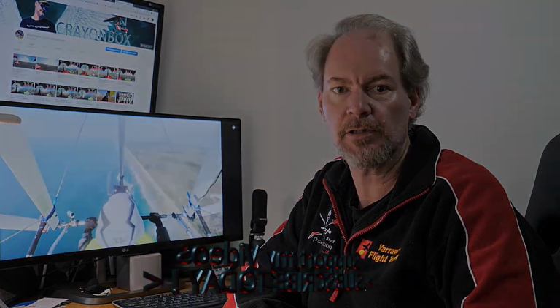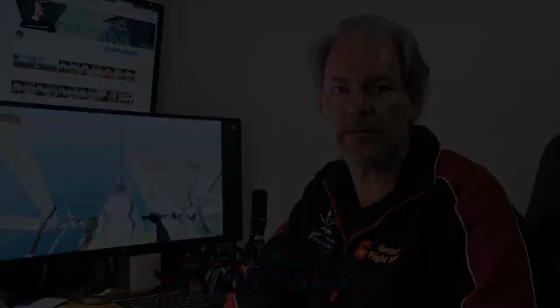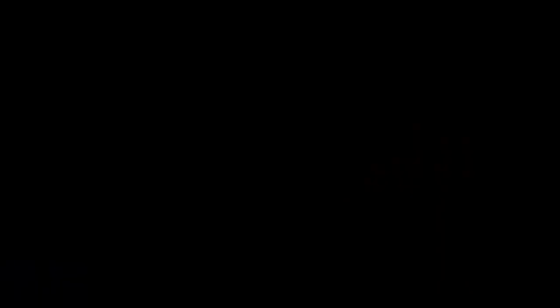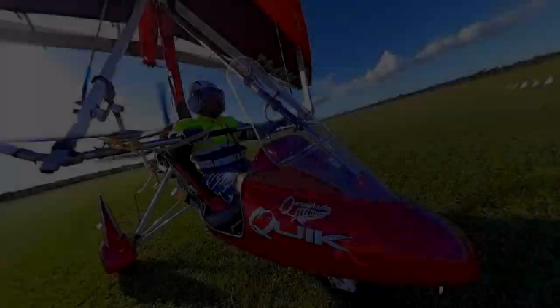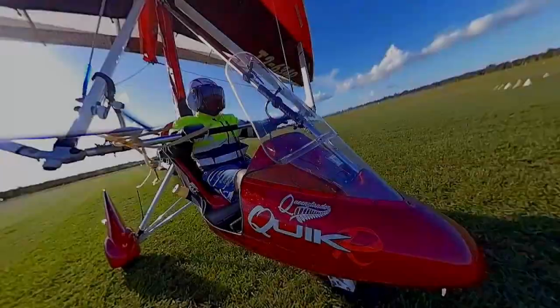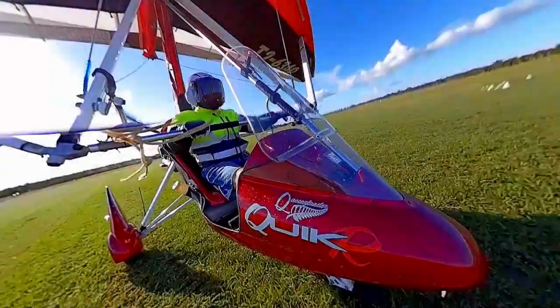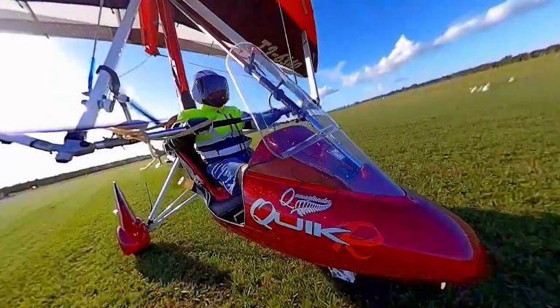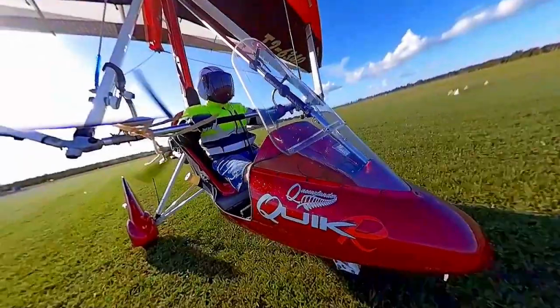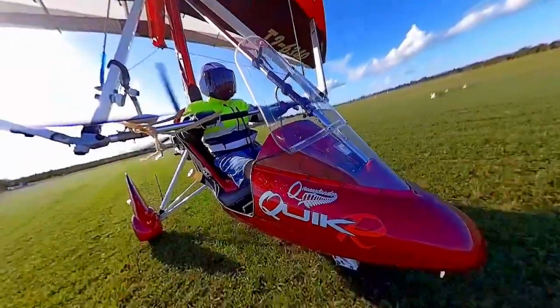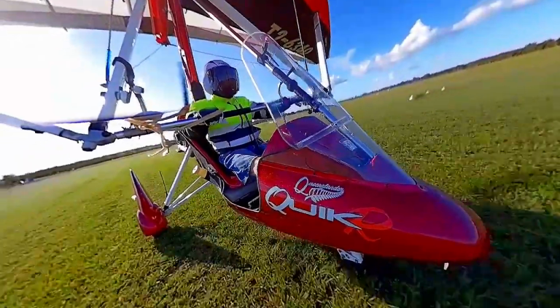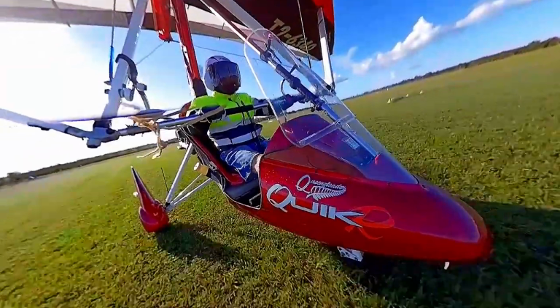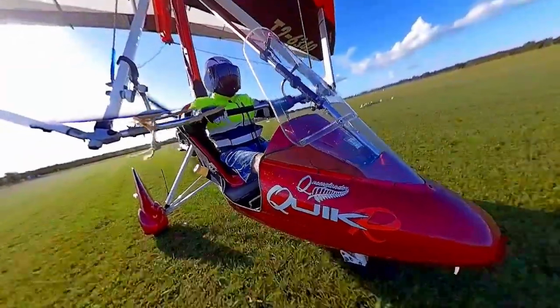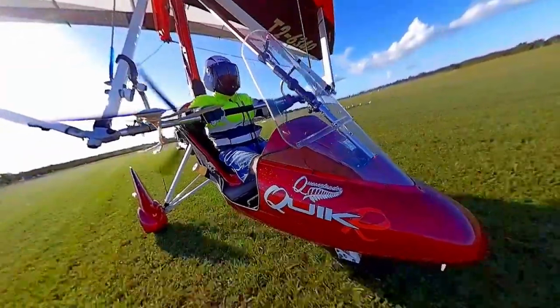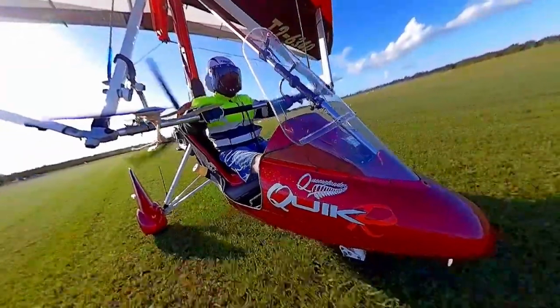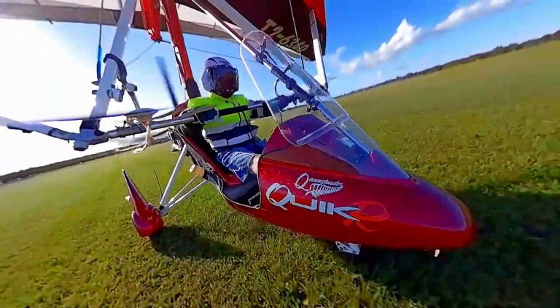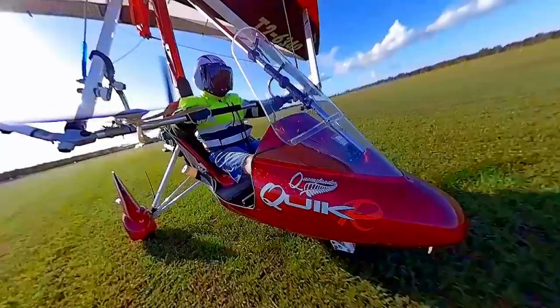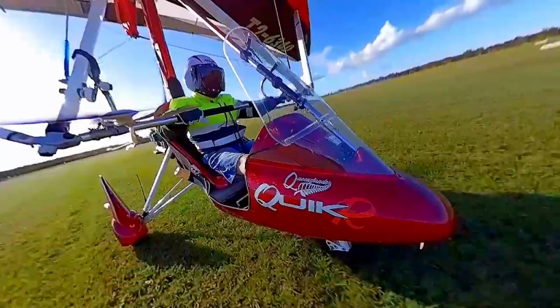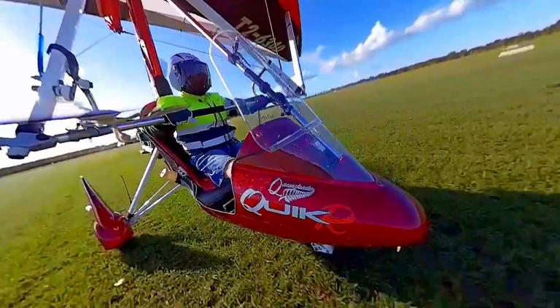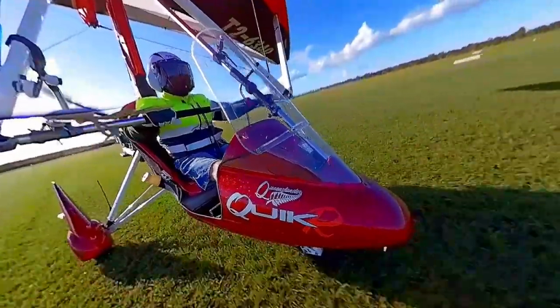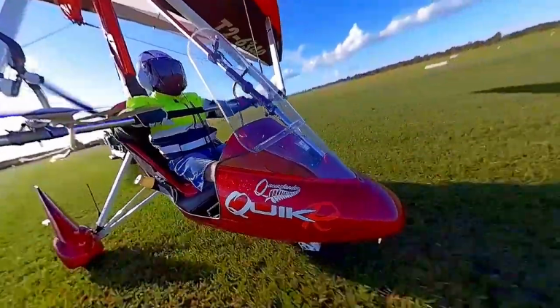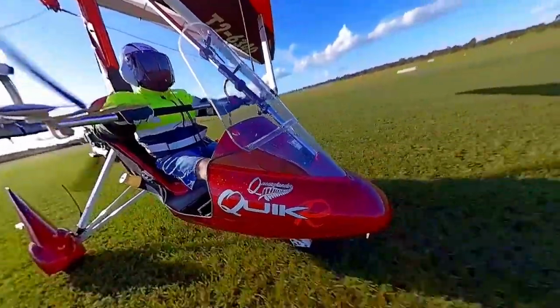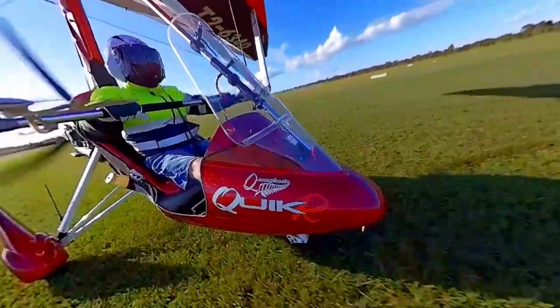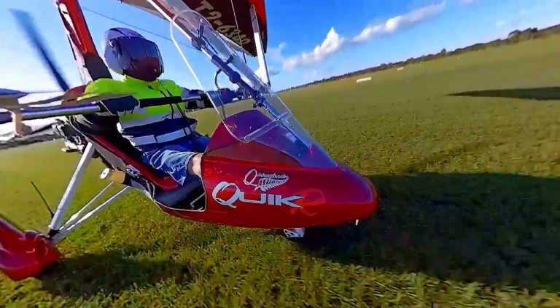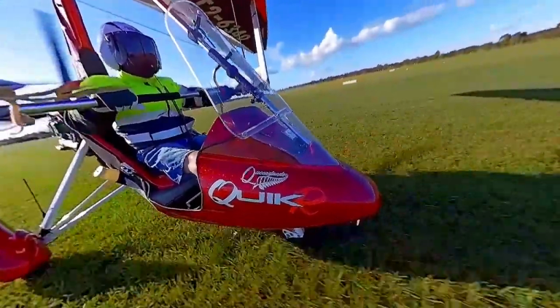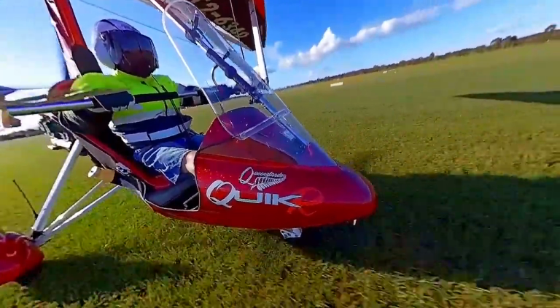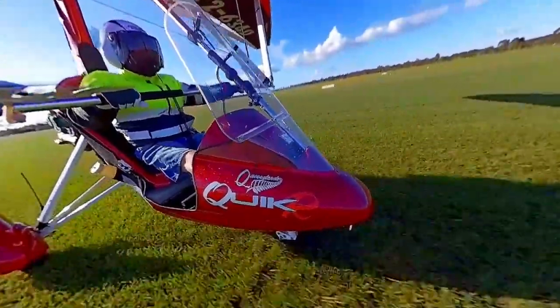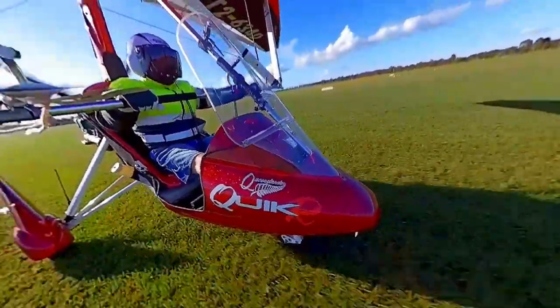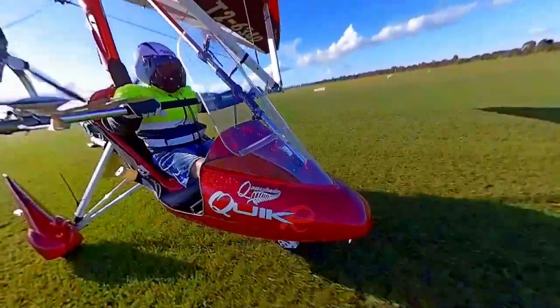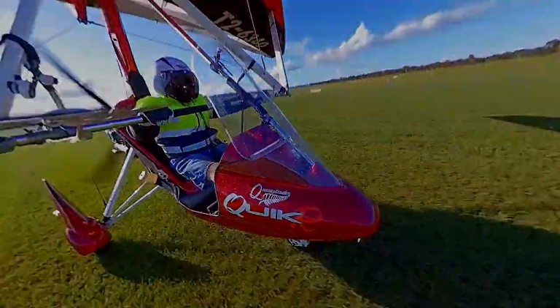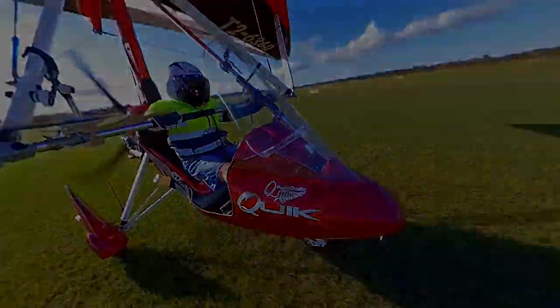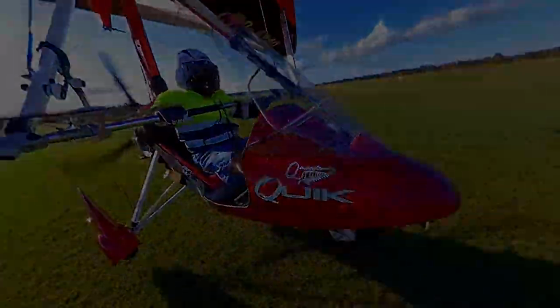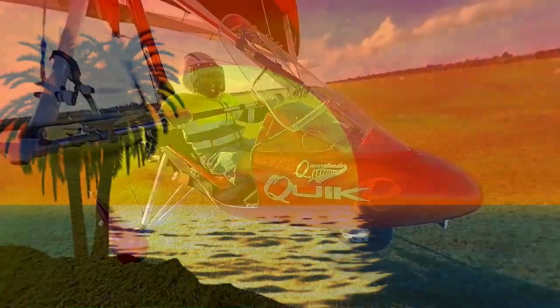Firebird traffic, Trike 6340 enters, lines up, rolls runway 12, Firebird traffic.